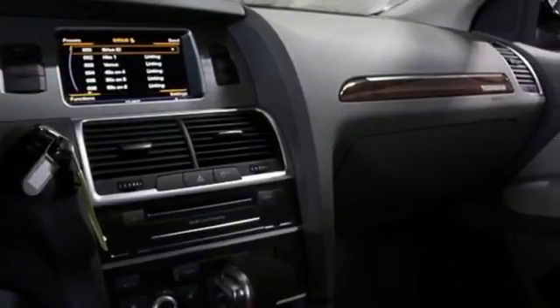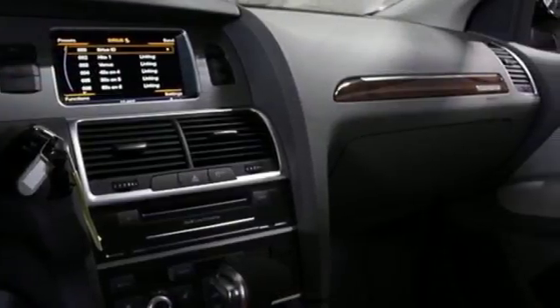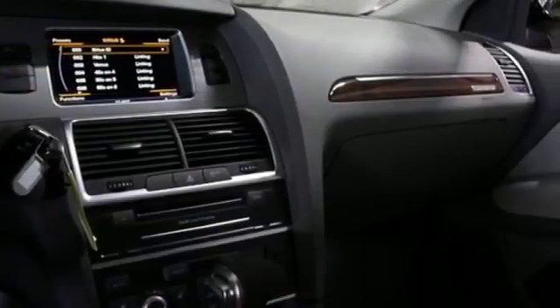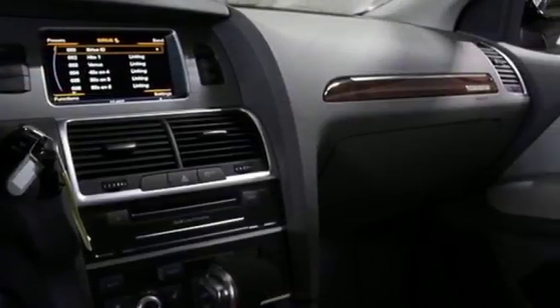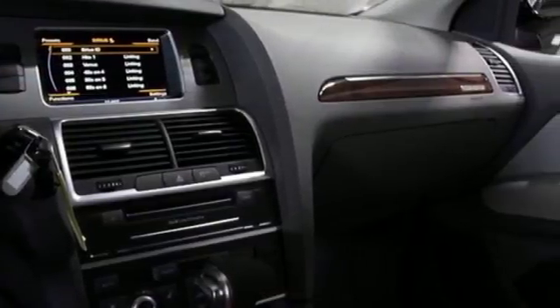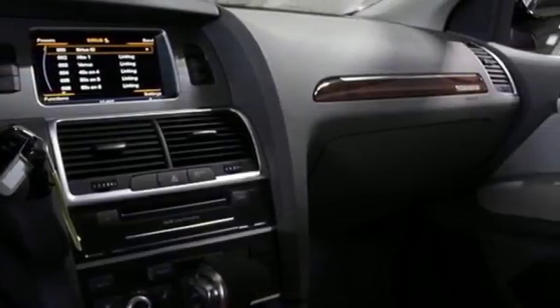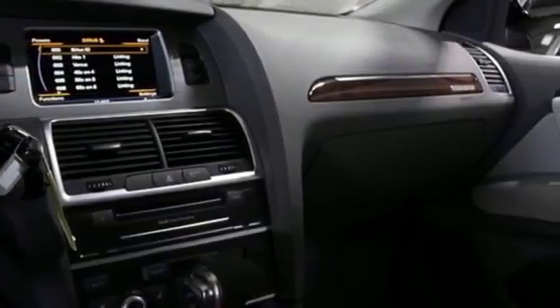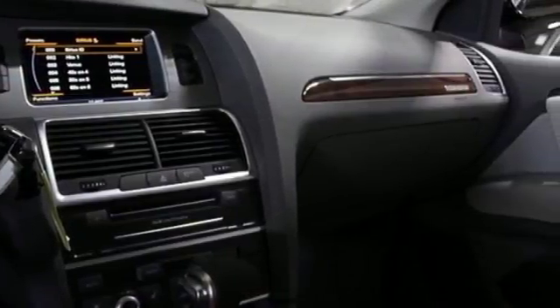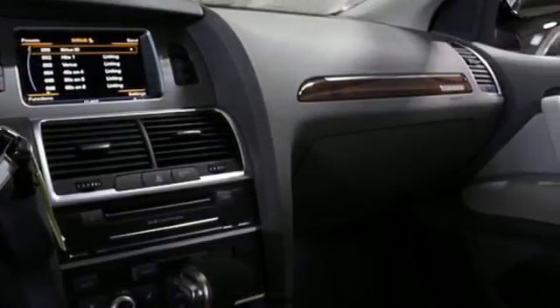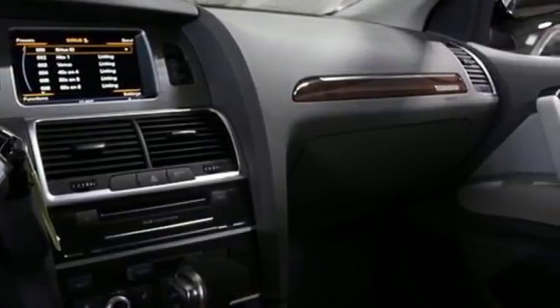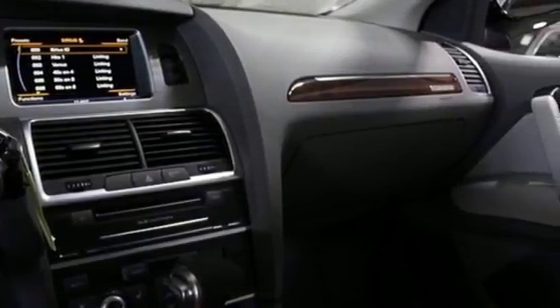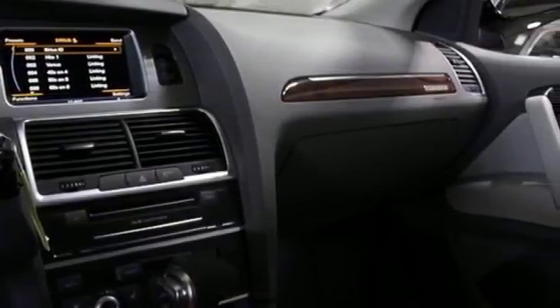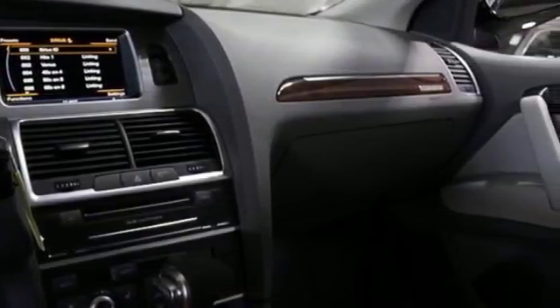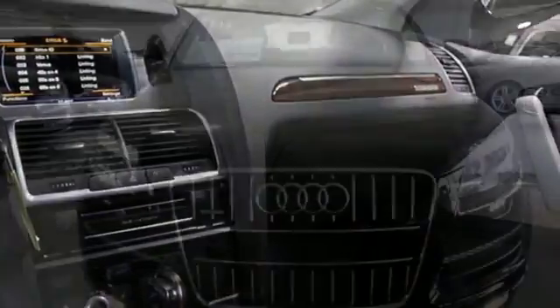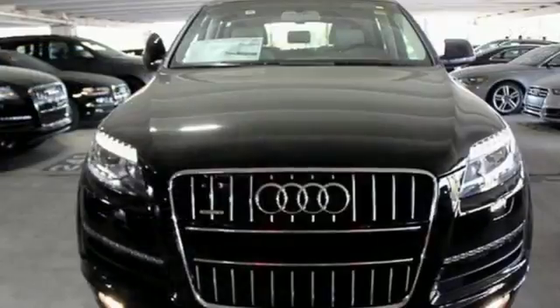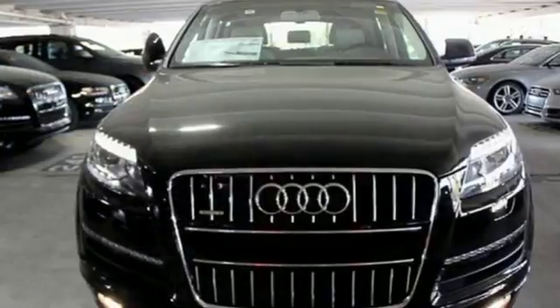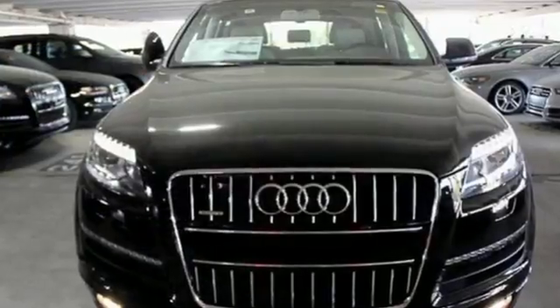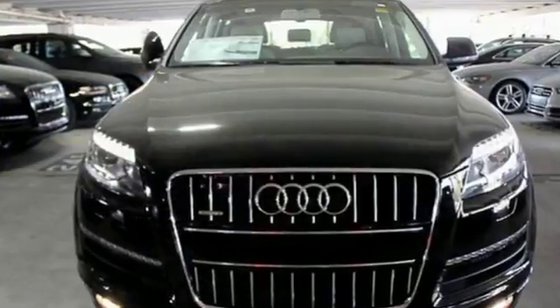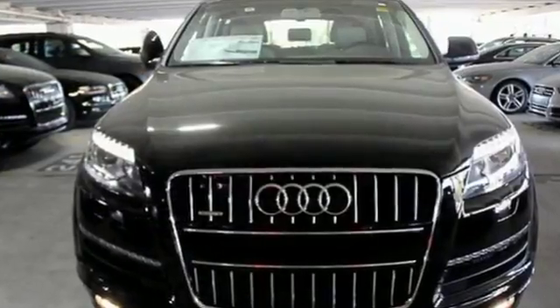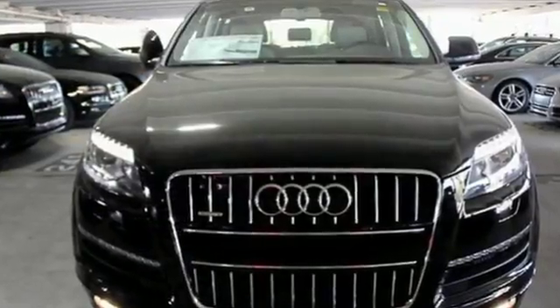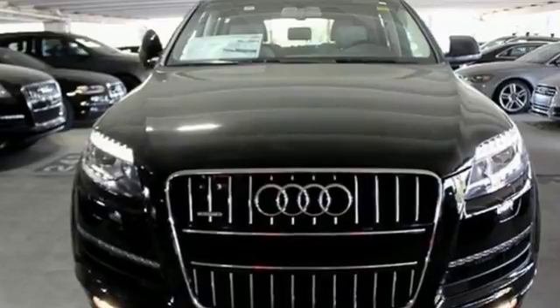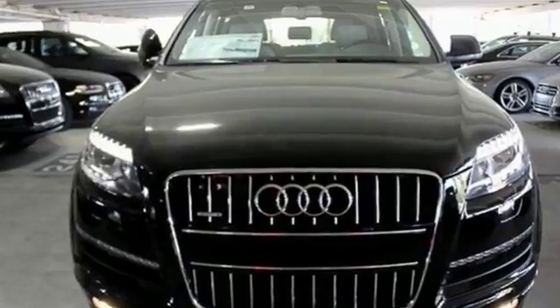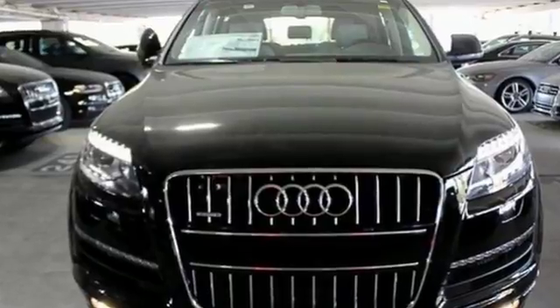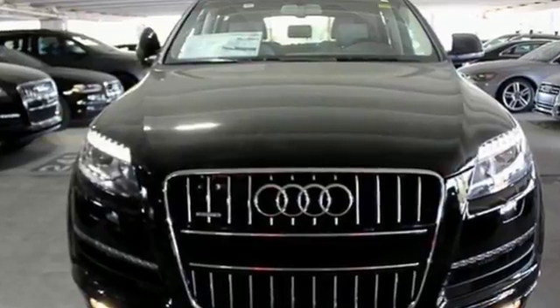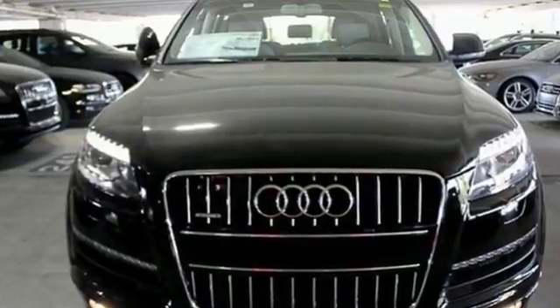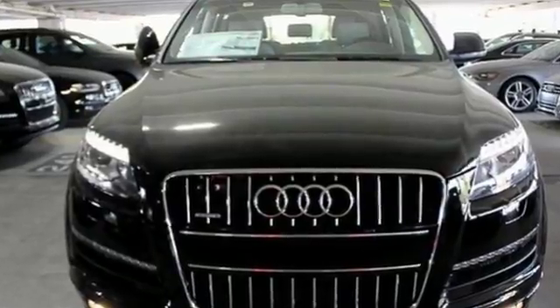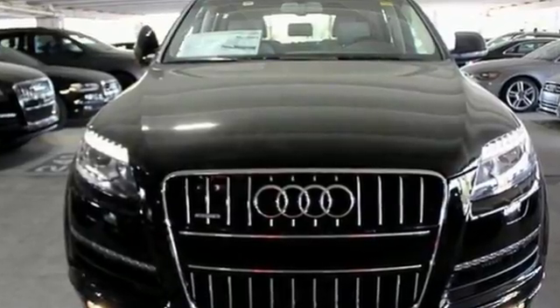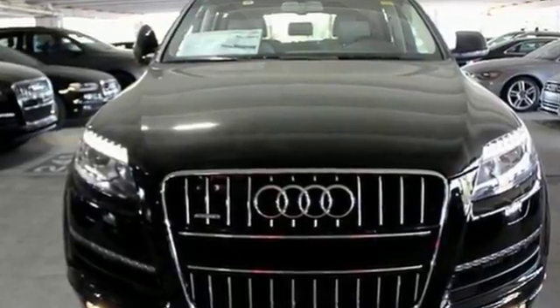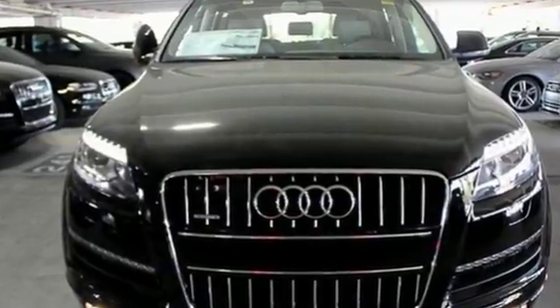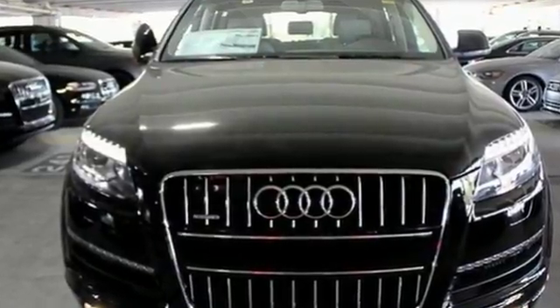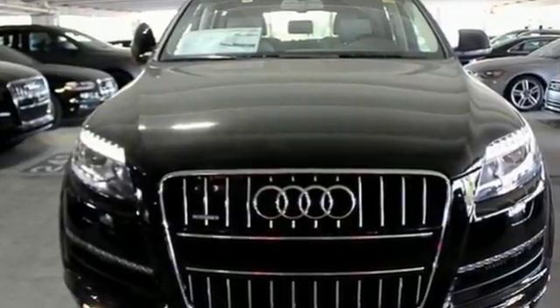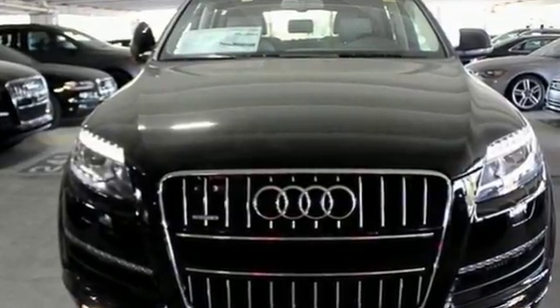Audi forges sophistication and performance into each iconic vehicle. Stop in for a test drive and make it yours today.